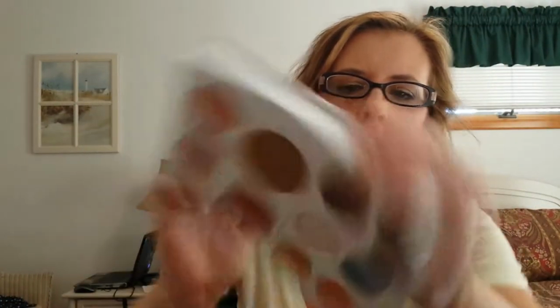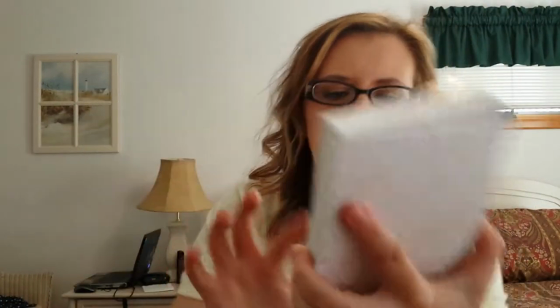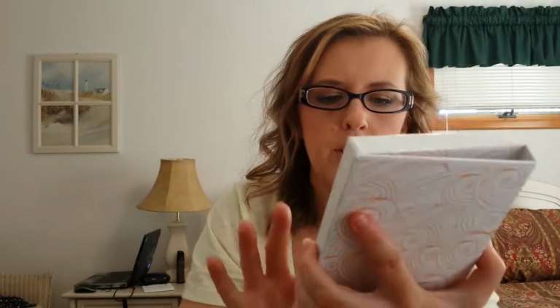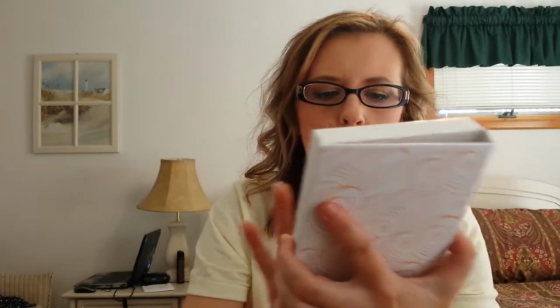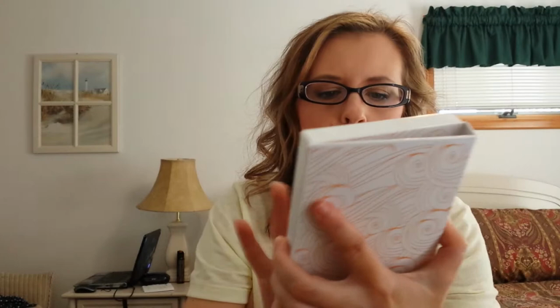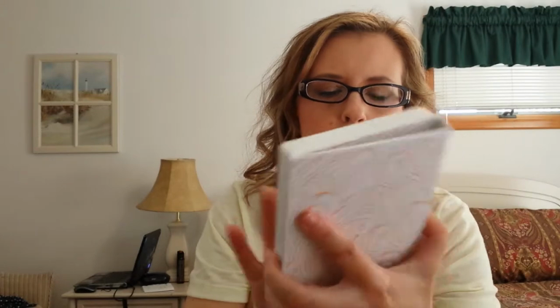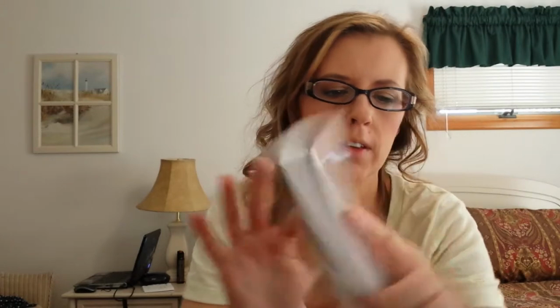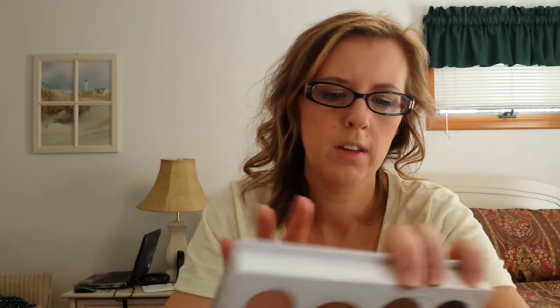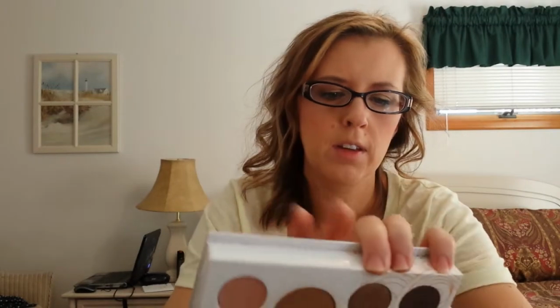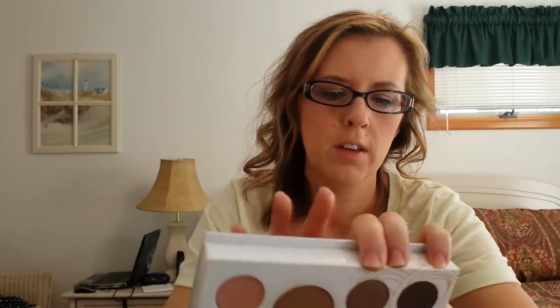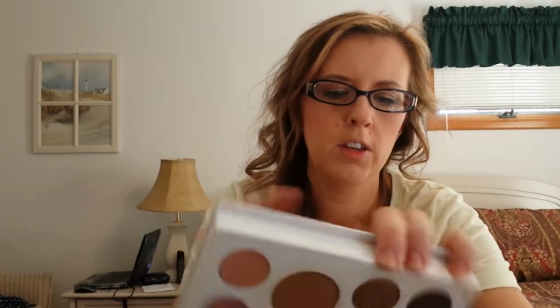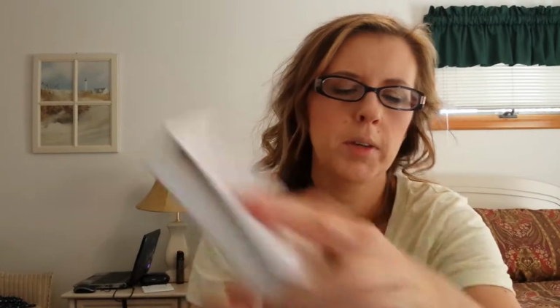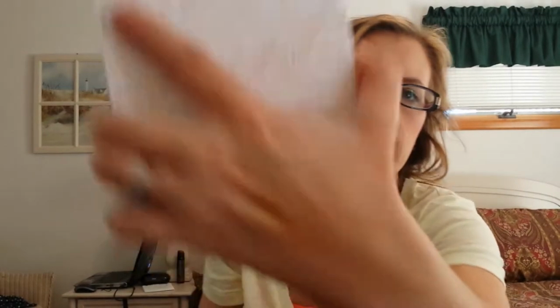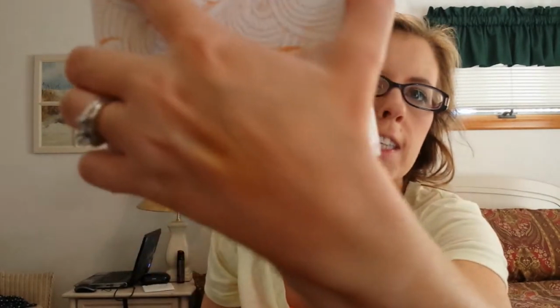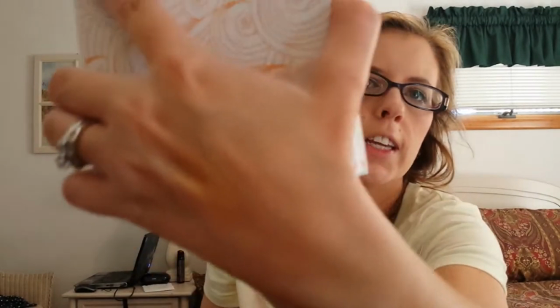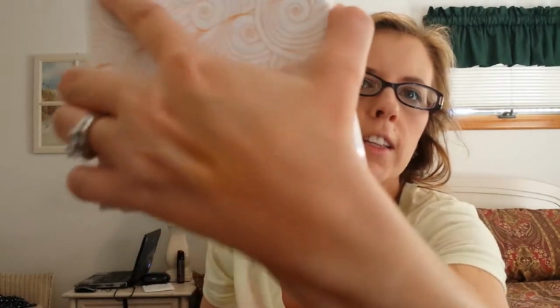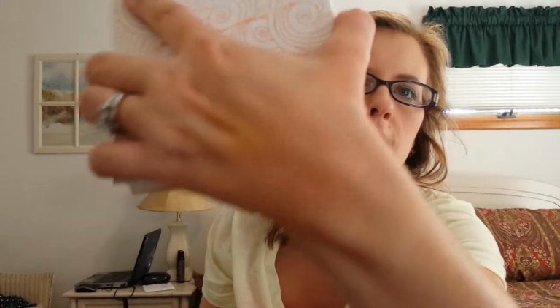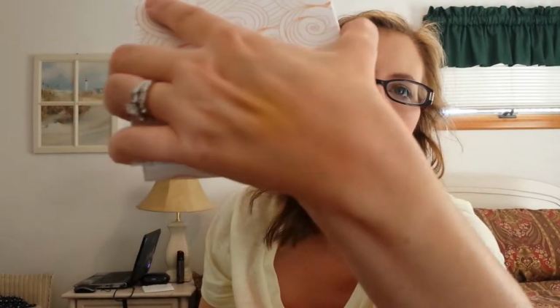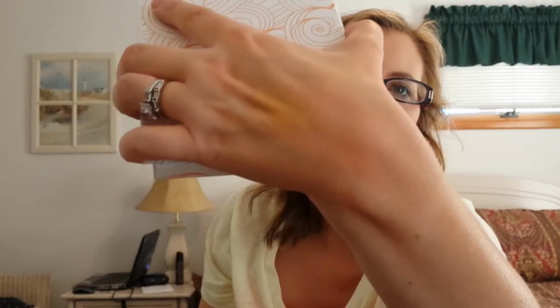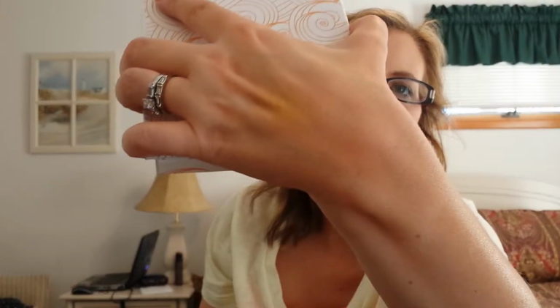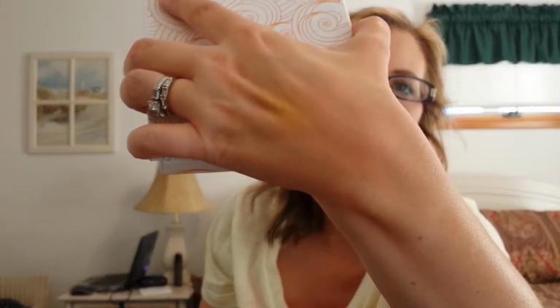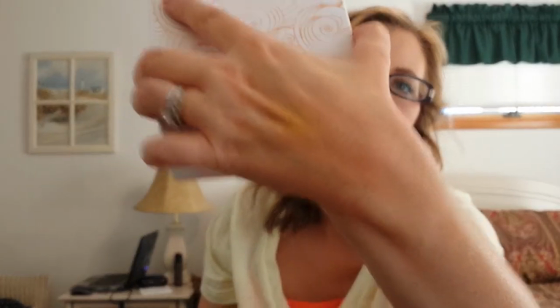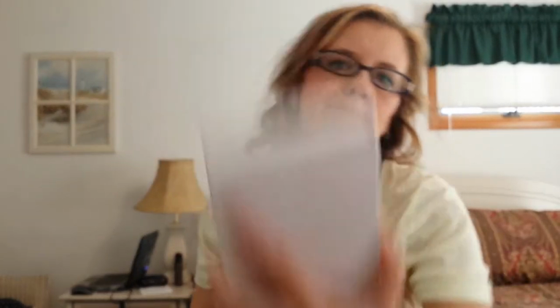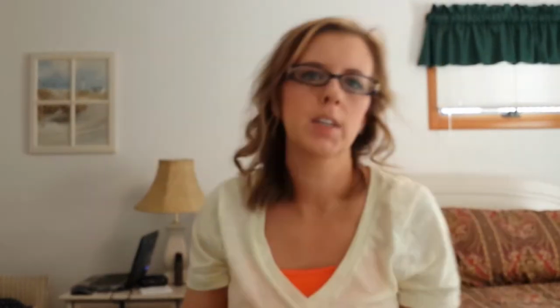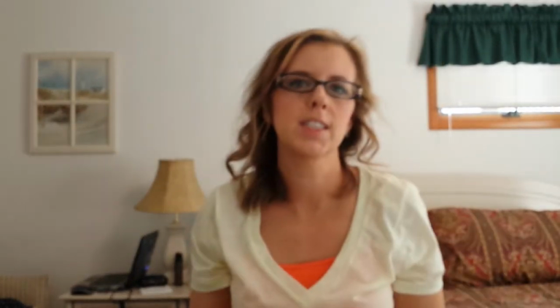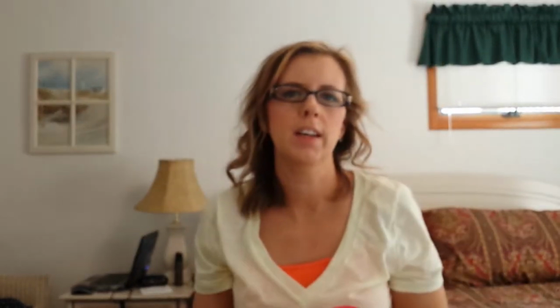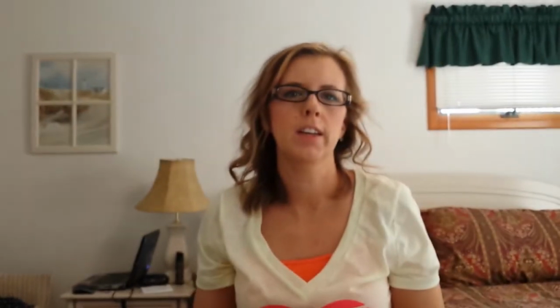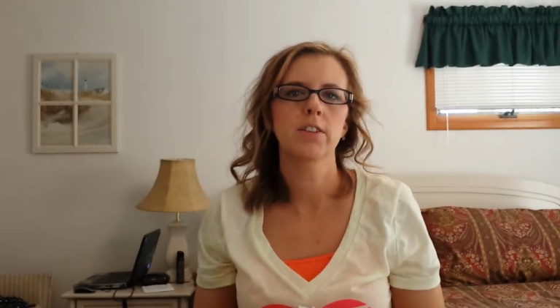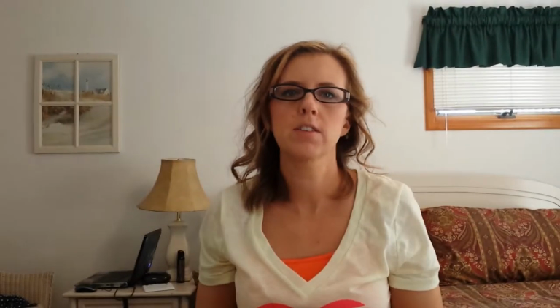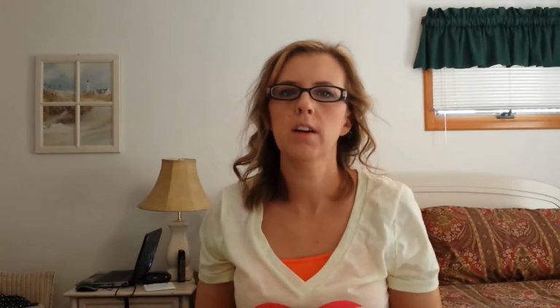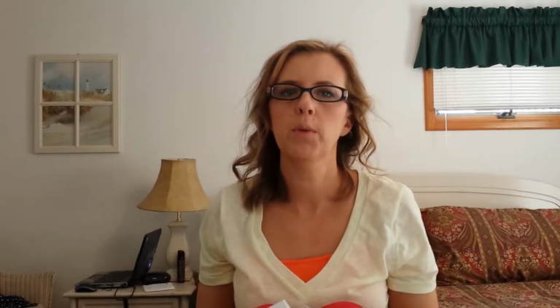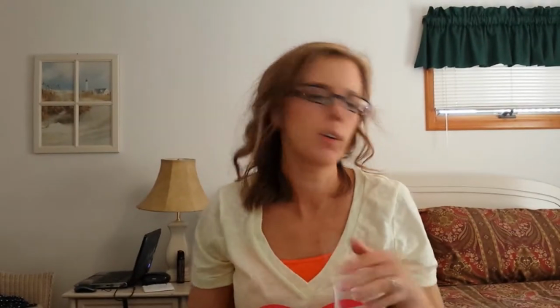I don't know how well you'll be able to see any of these swatches because the lighting in here is kind of weird.